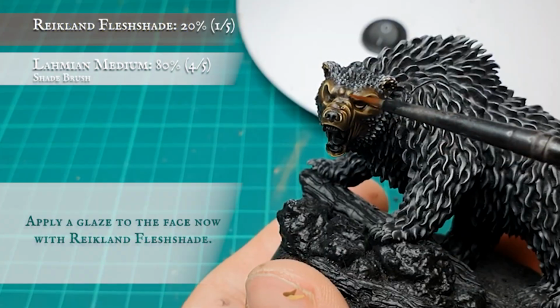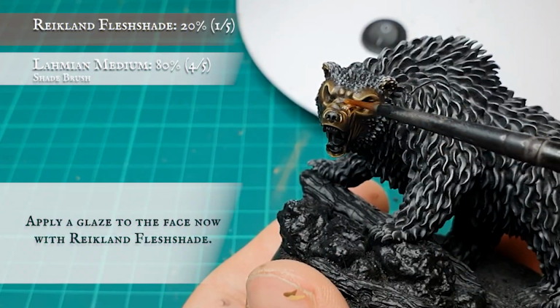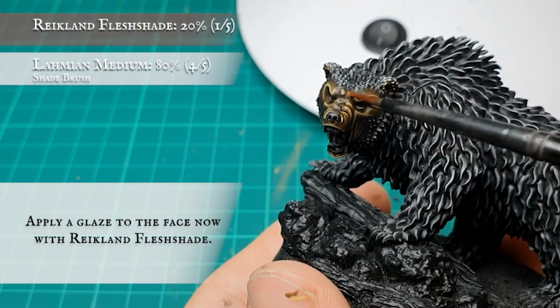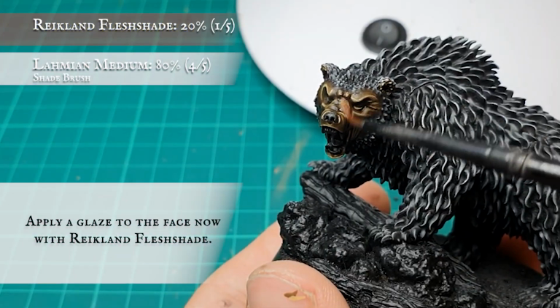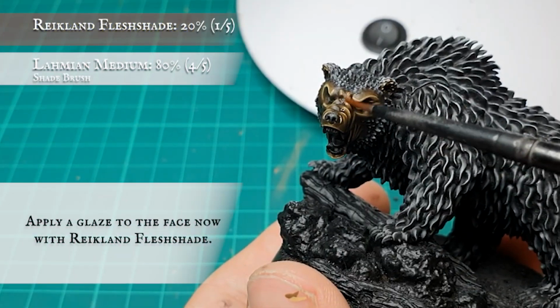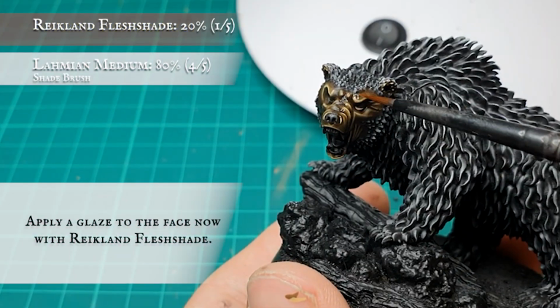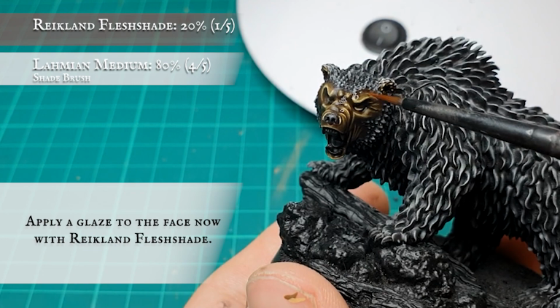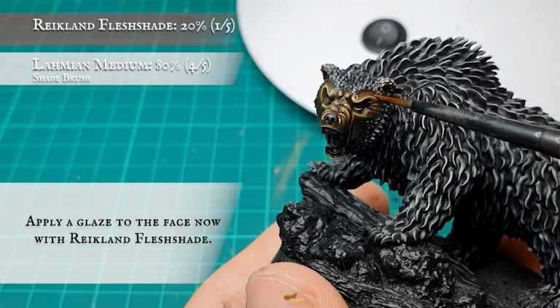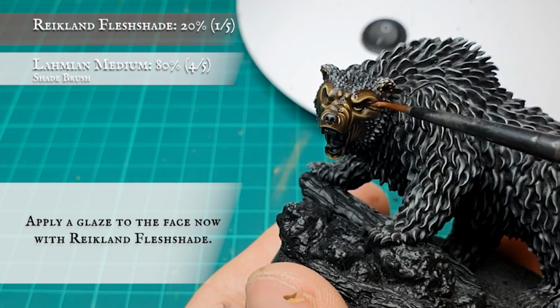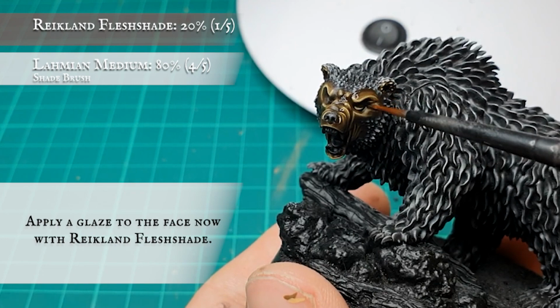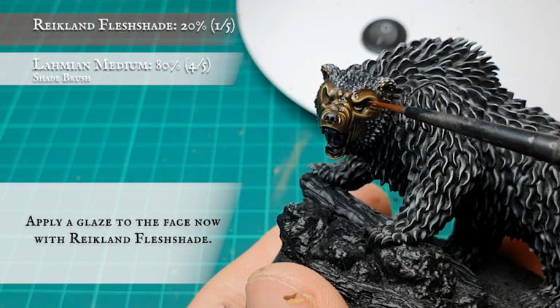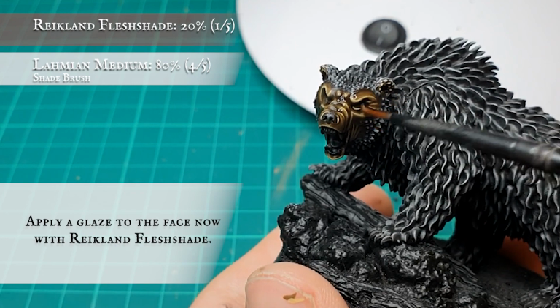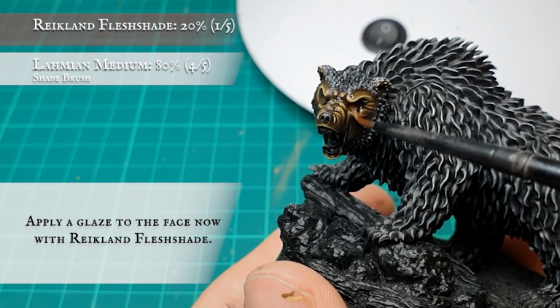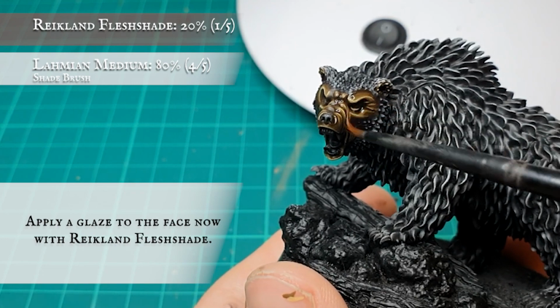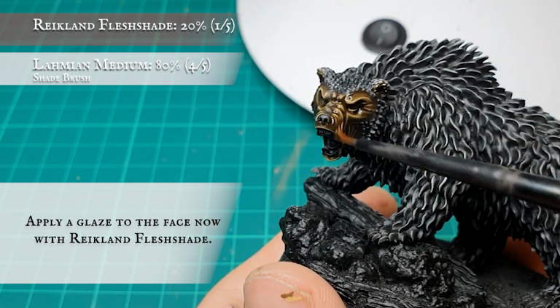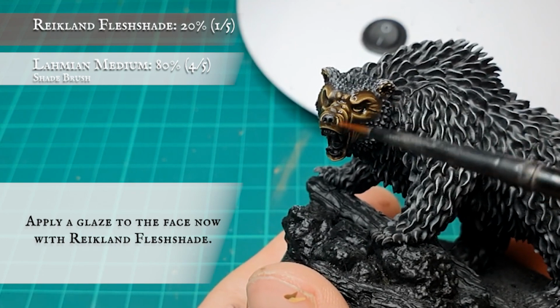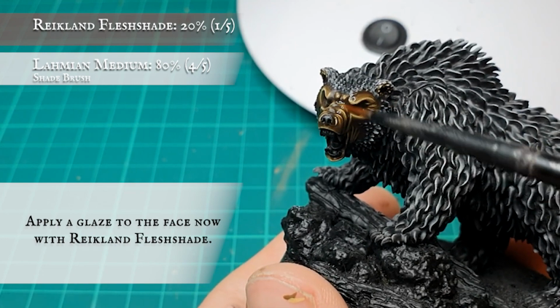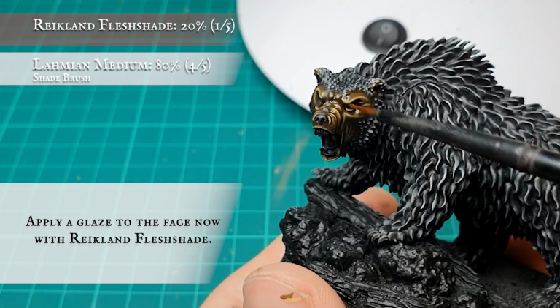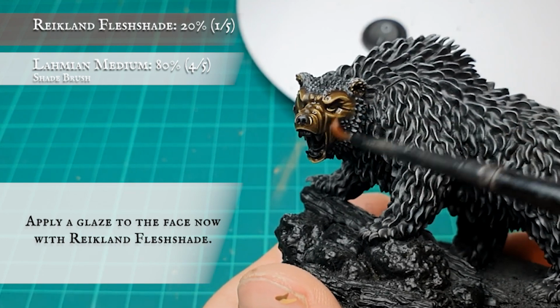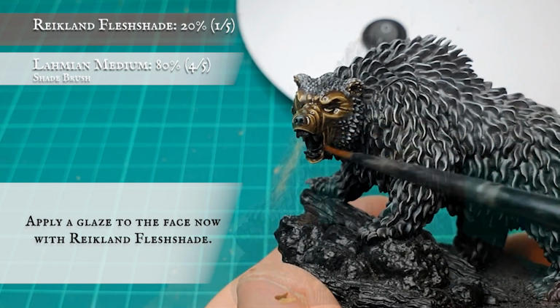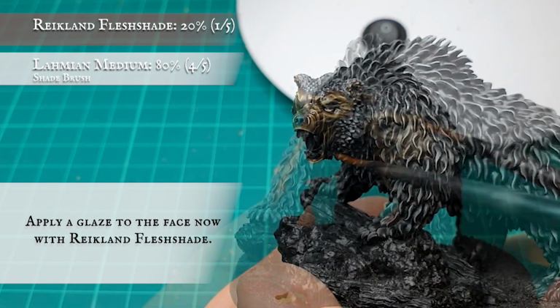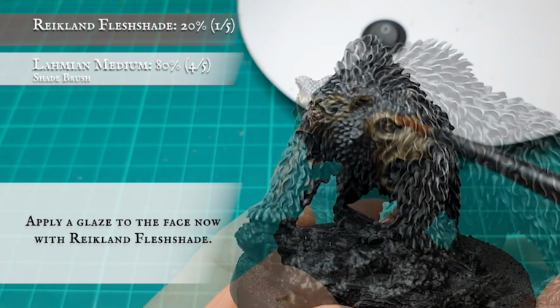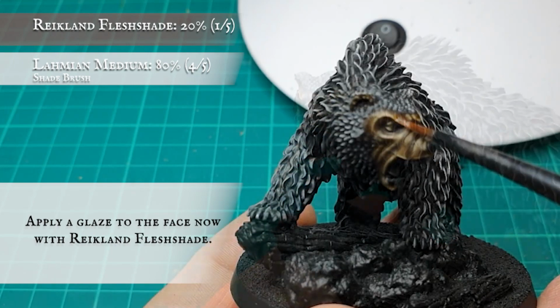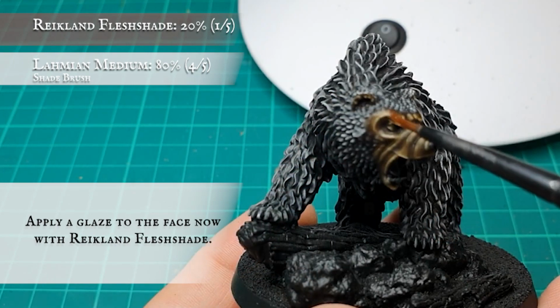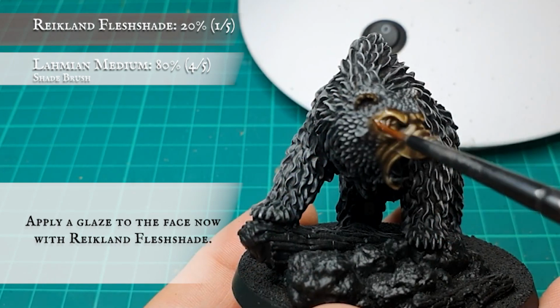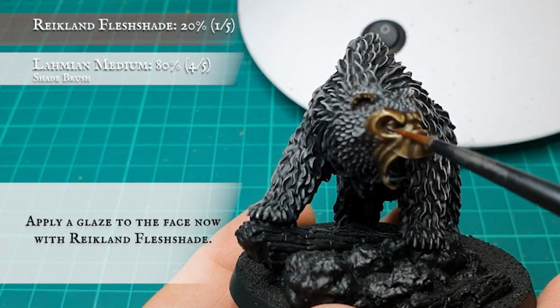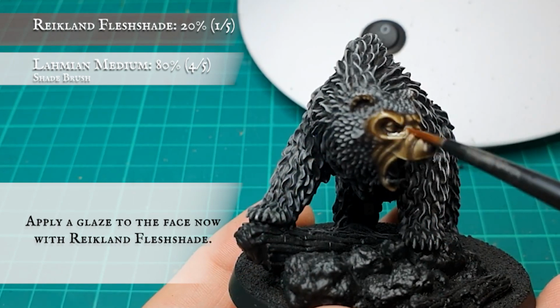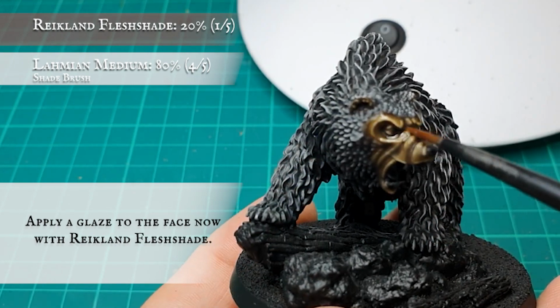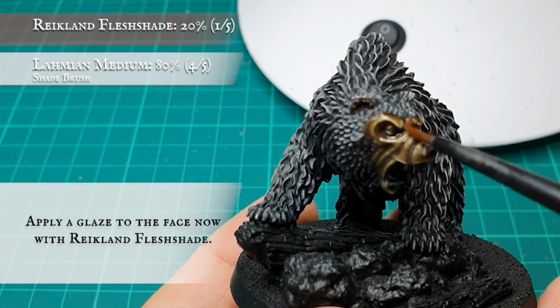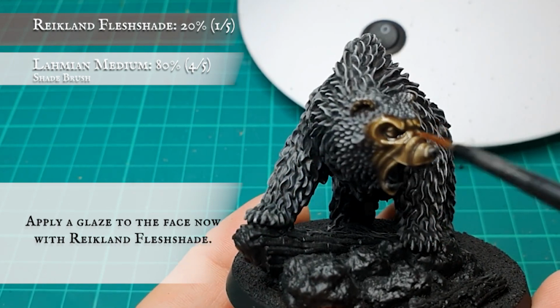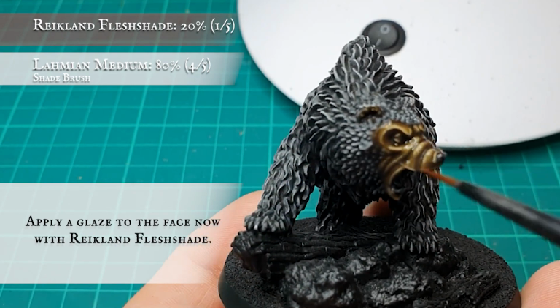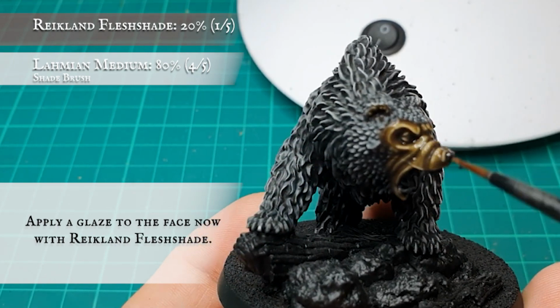Finally, a glaze of thoroughly thinned down Reikland Fleshshade was applied just to tie all the layers and highlights together. Beautiful and terrifying.